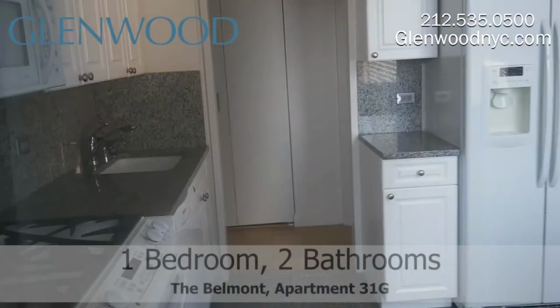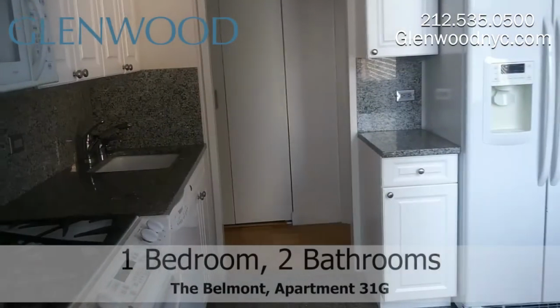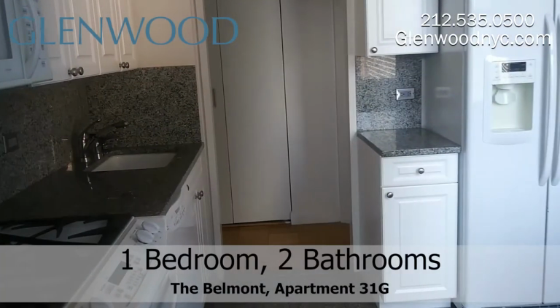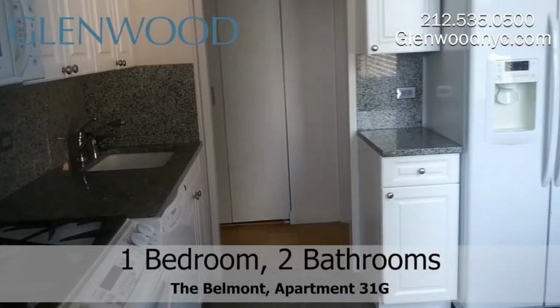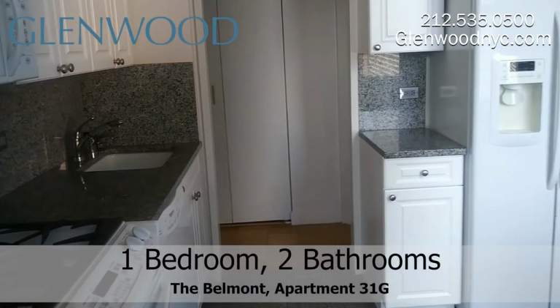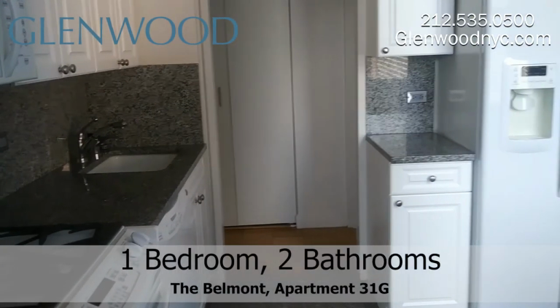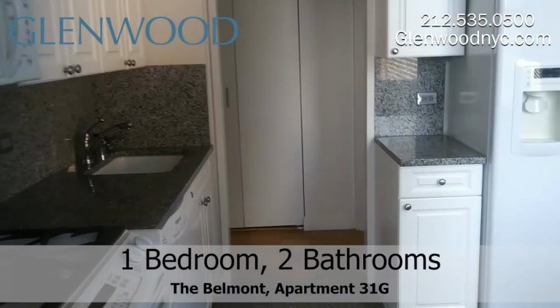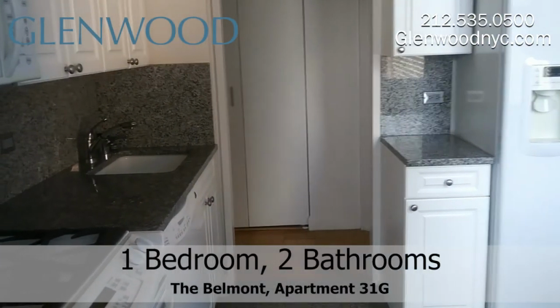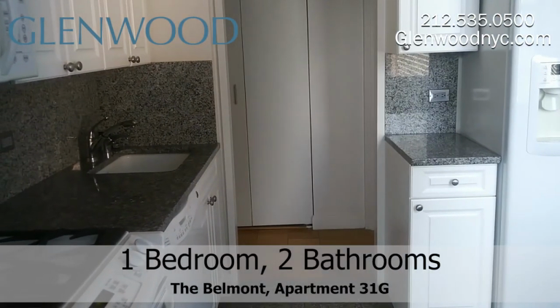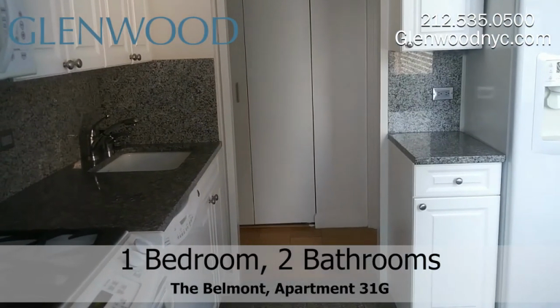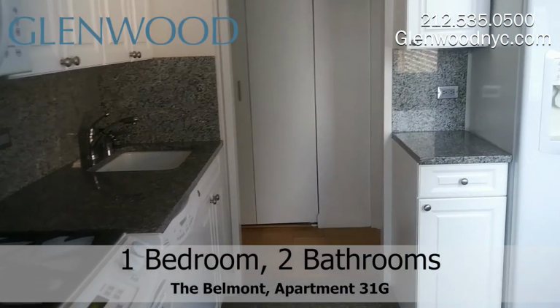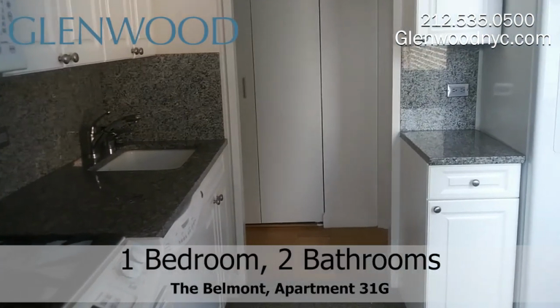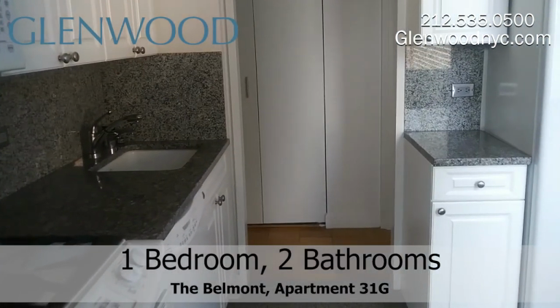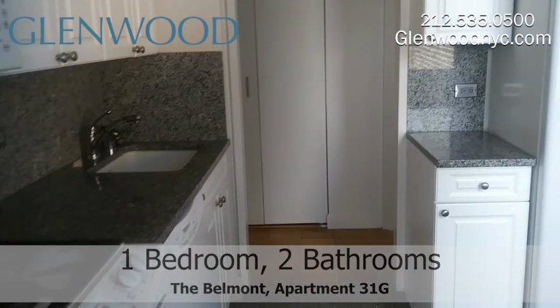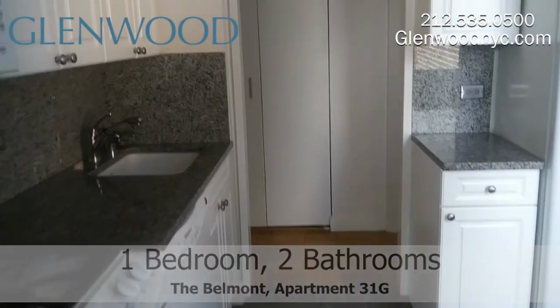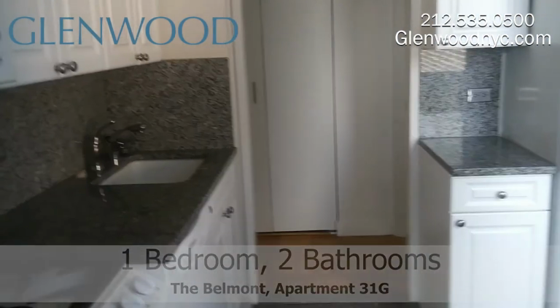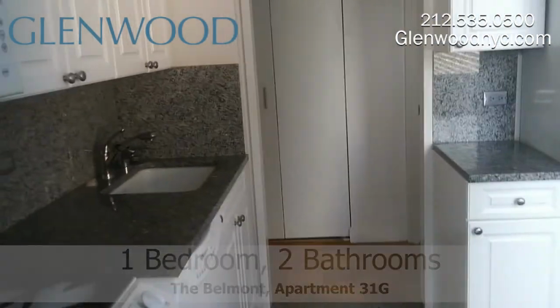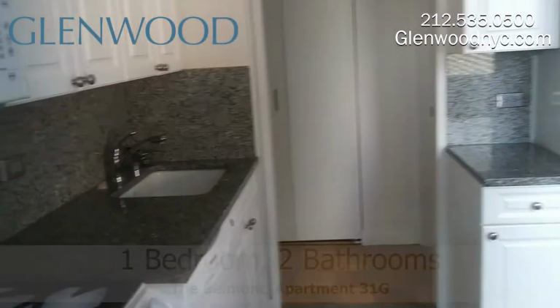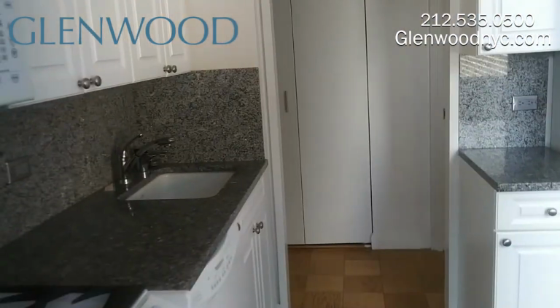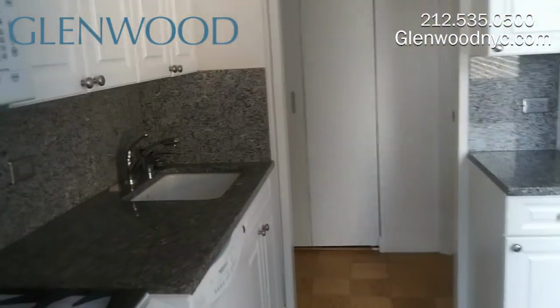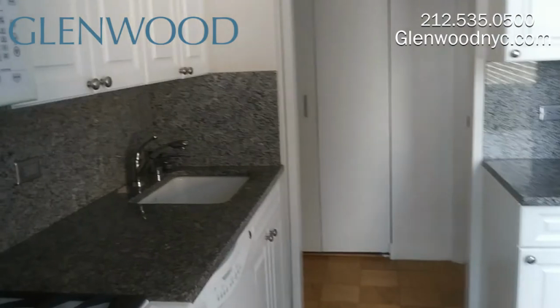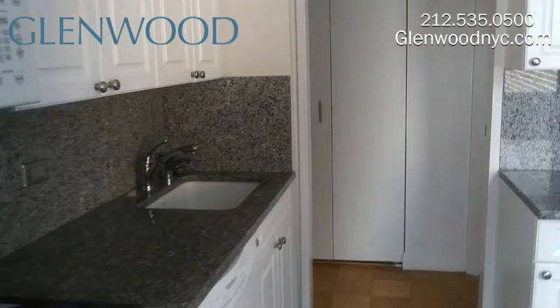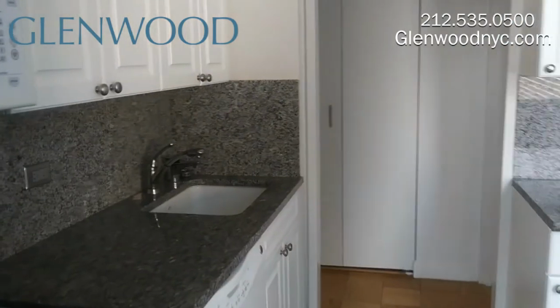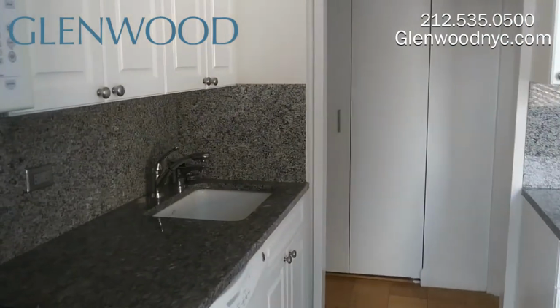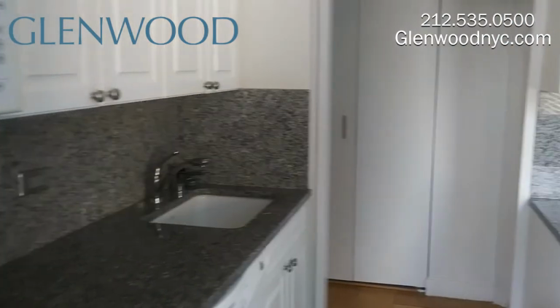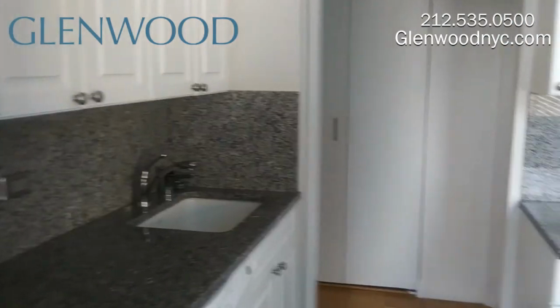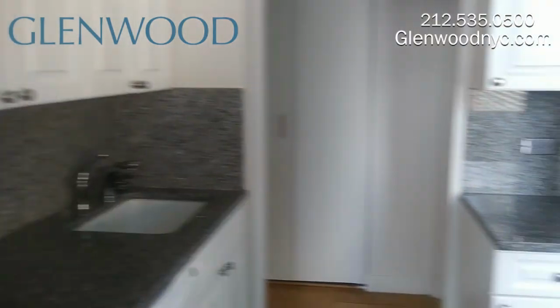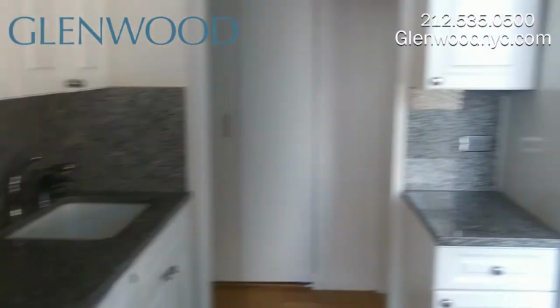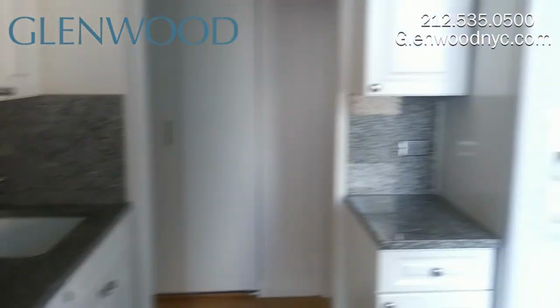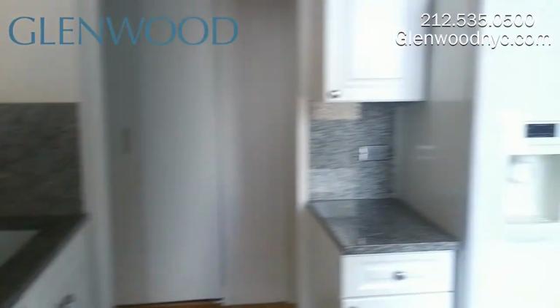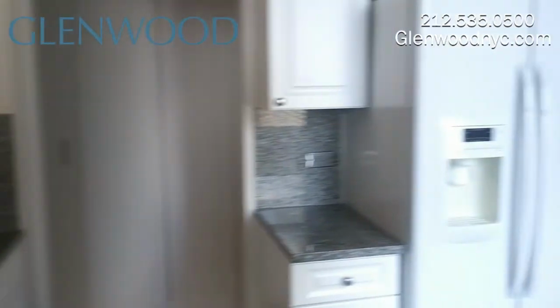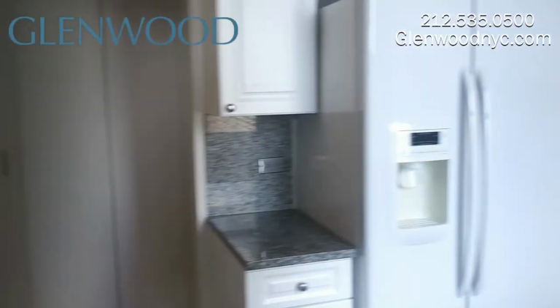This full-size kitchen has two entrances and comes with lovely white appliances and room to fit a table.